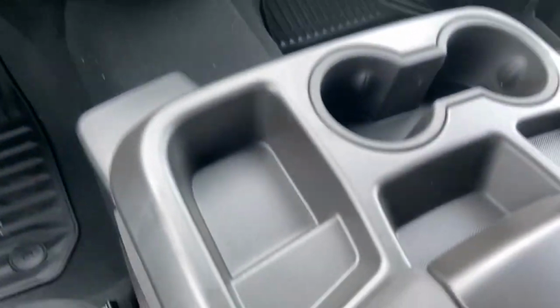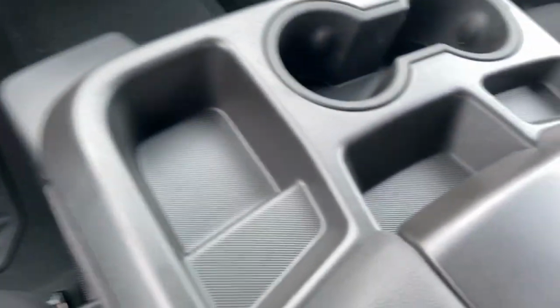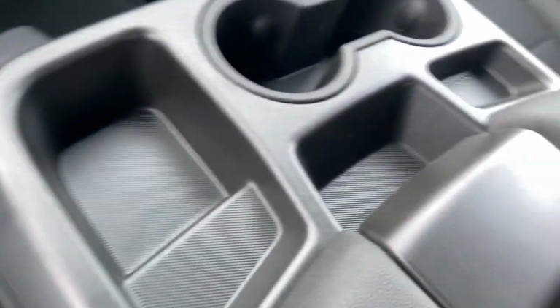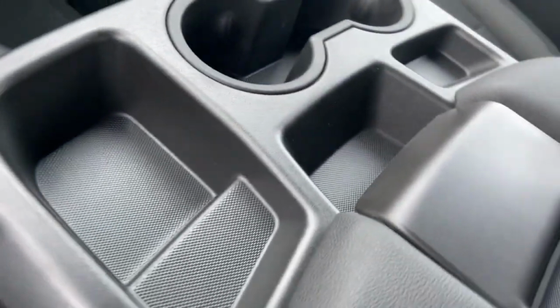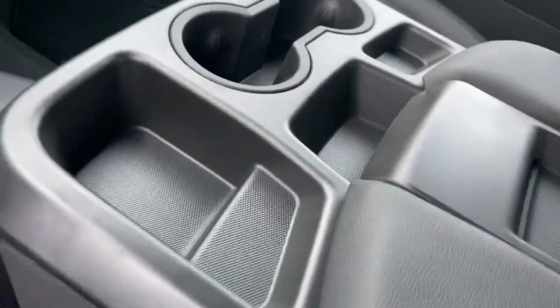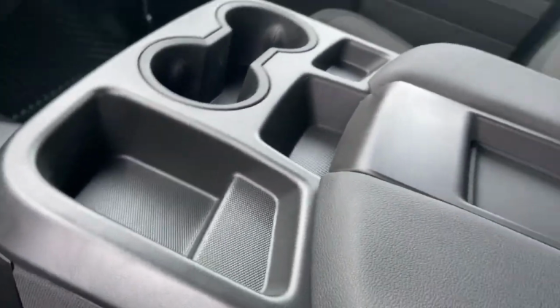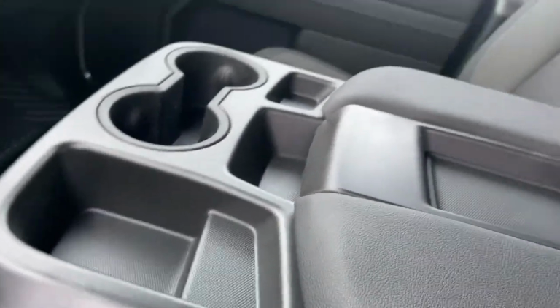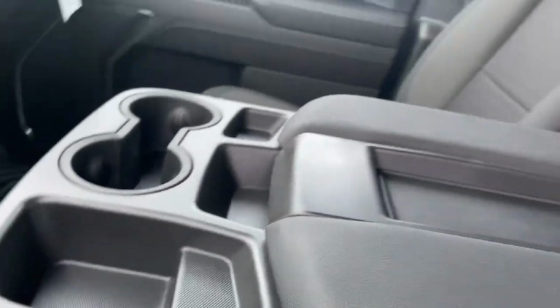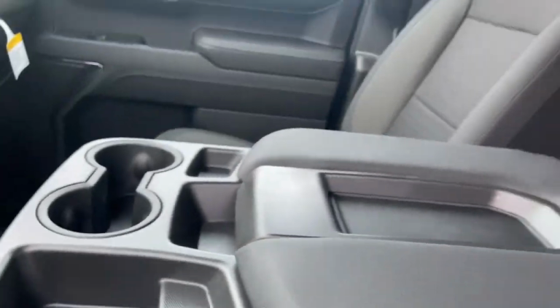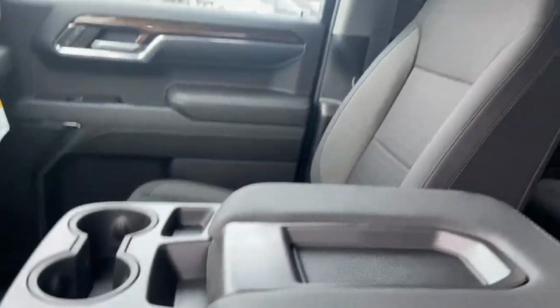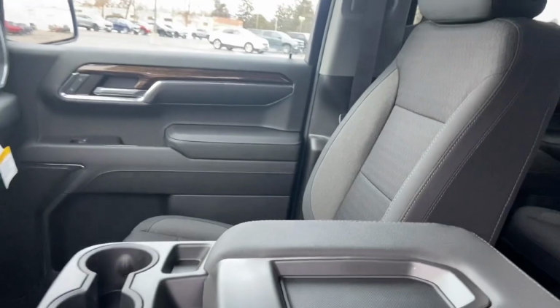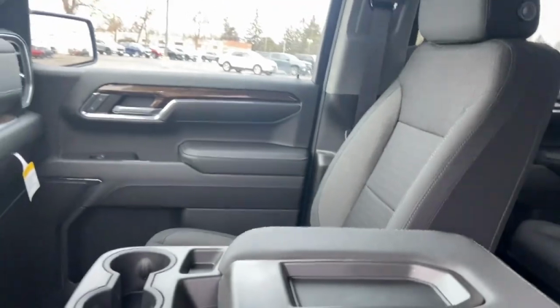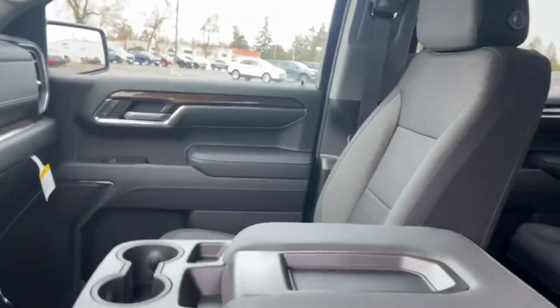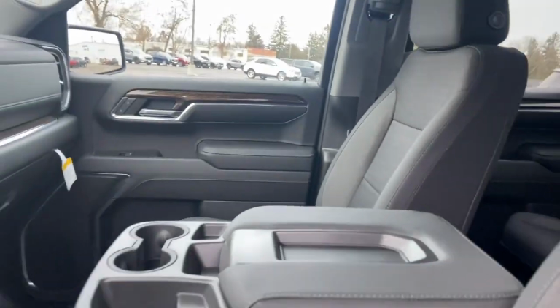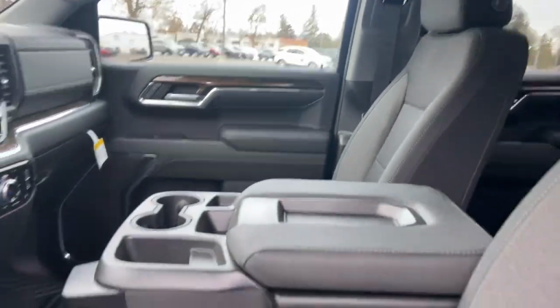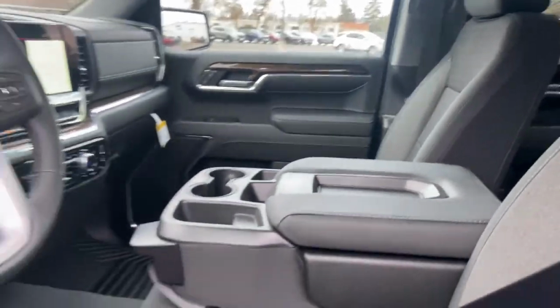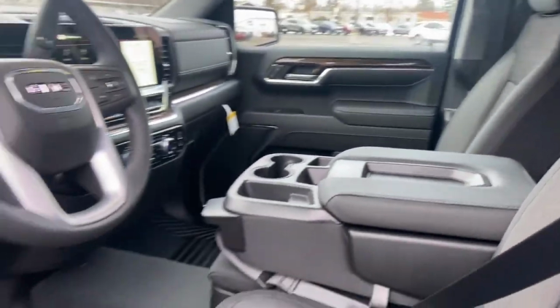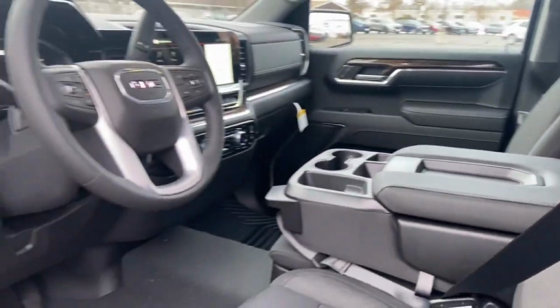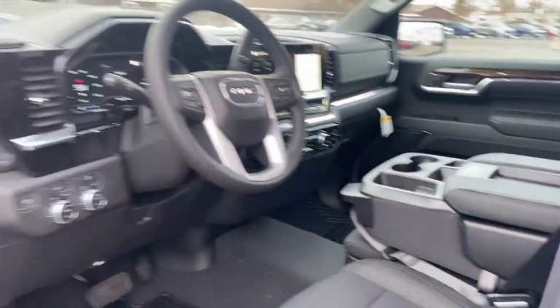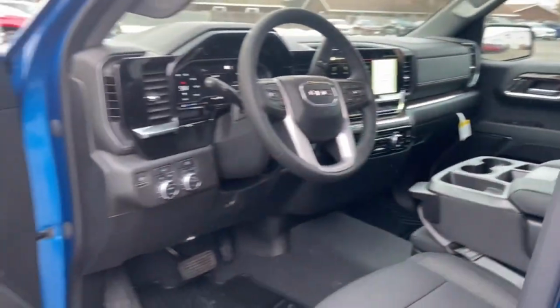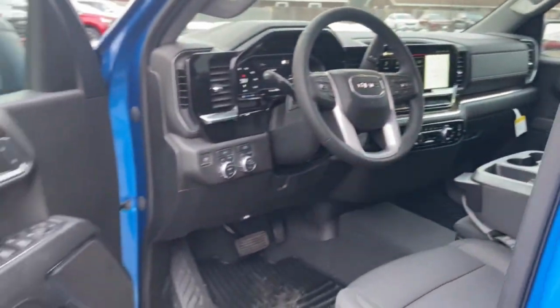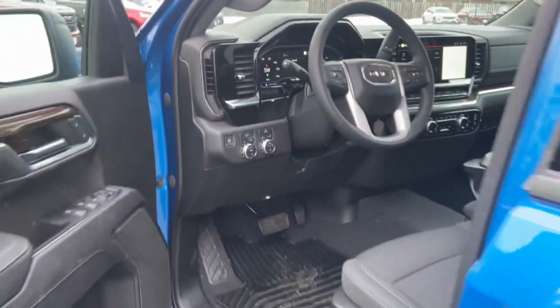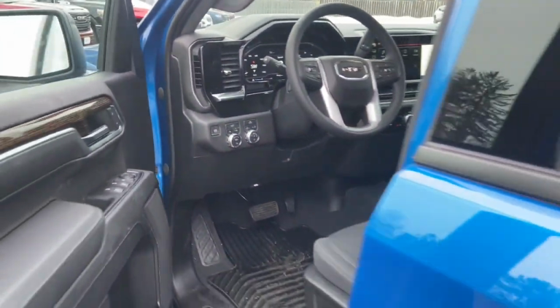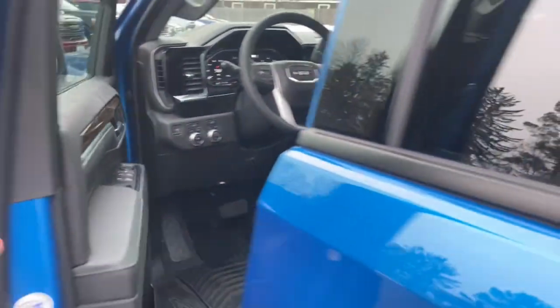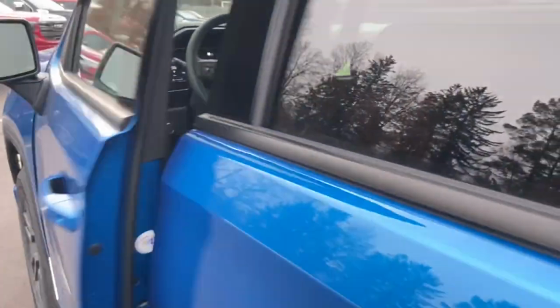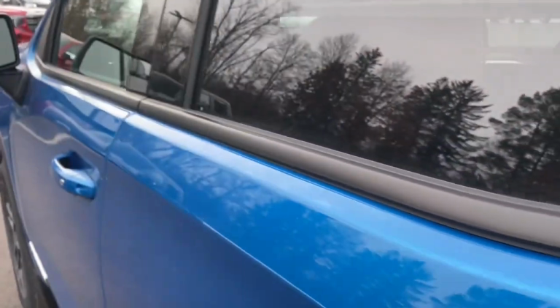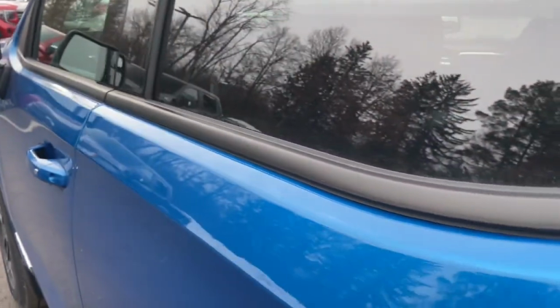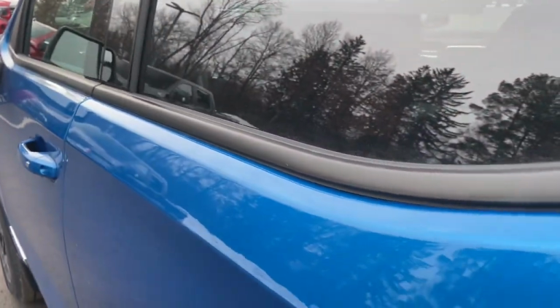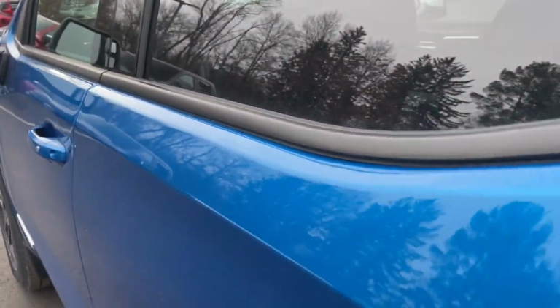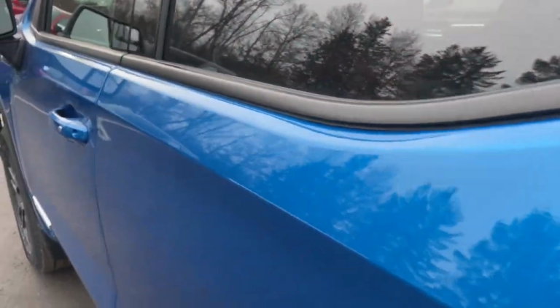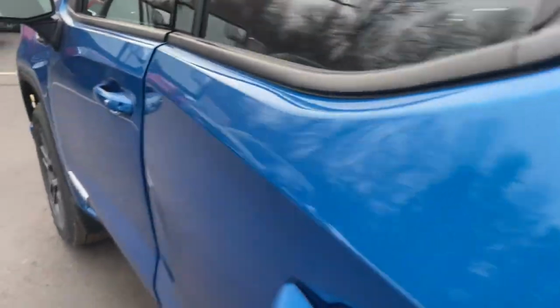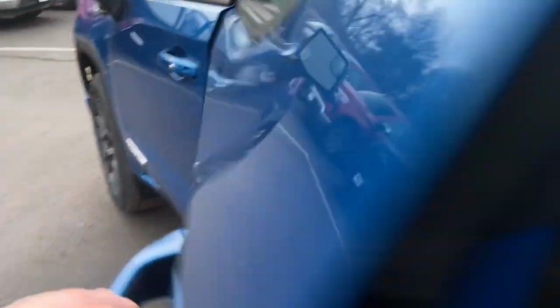Also included: iPod and MP3 input, heated mirrors, fog lamps, and a four-cylinder engine.